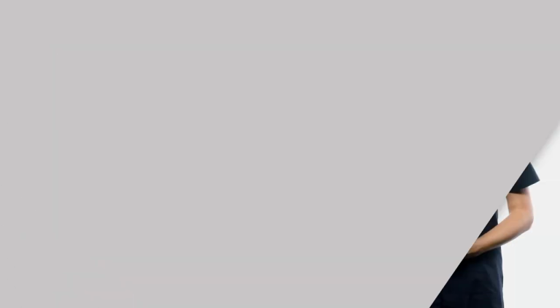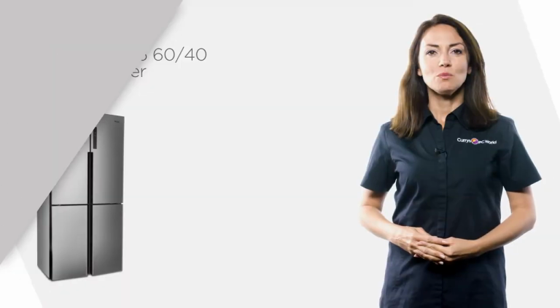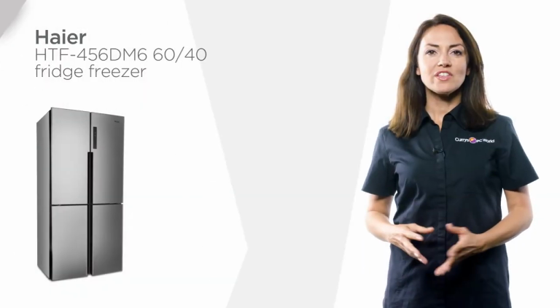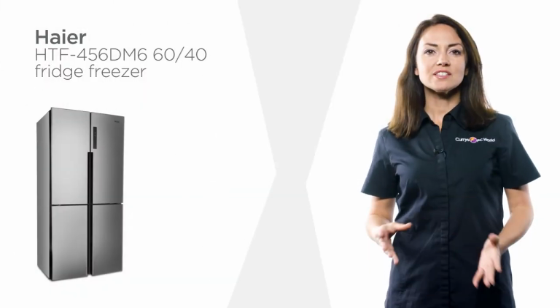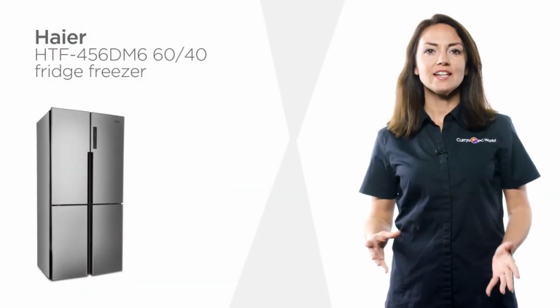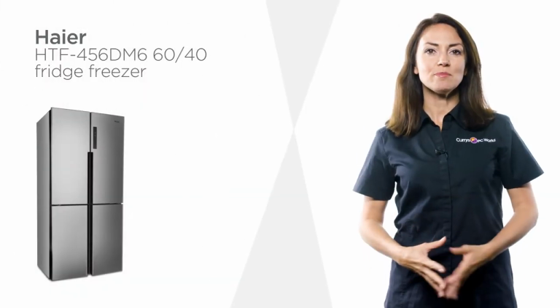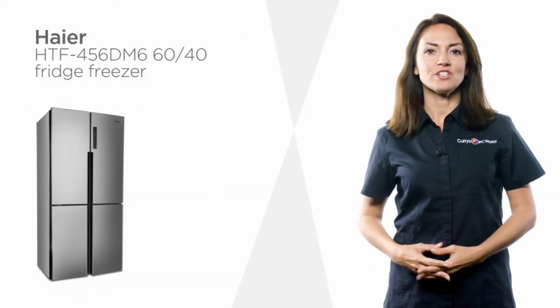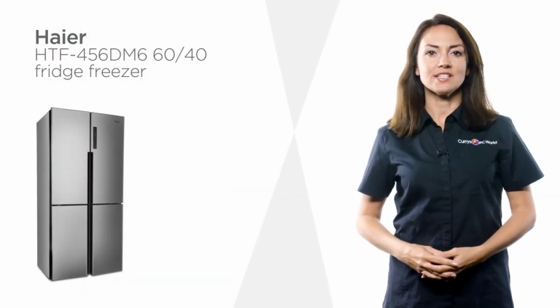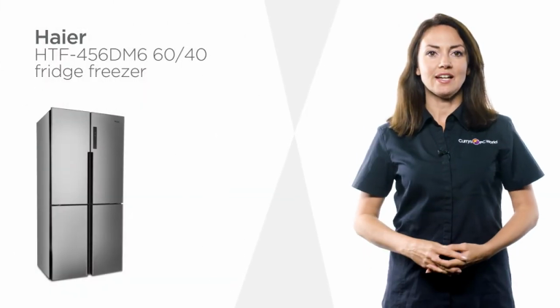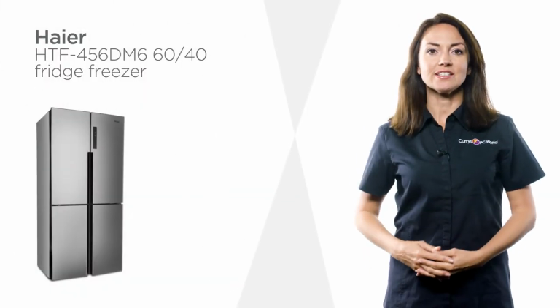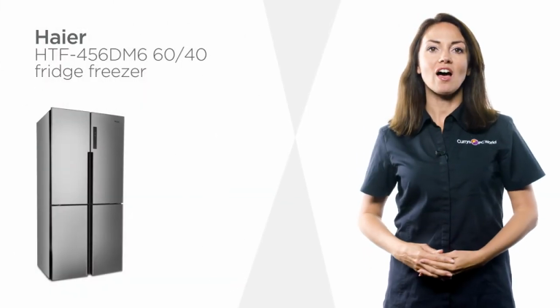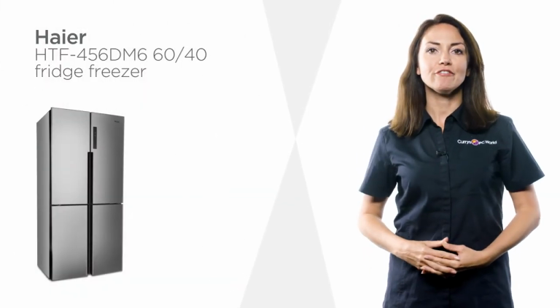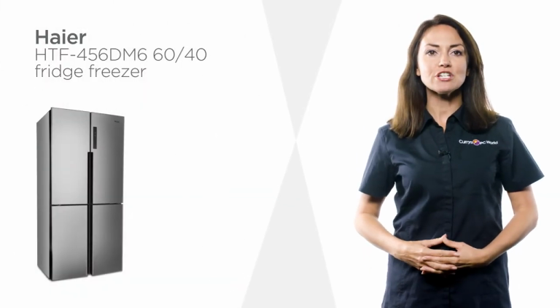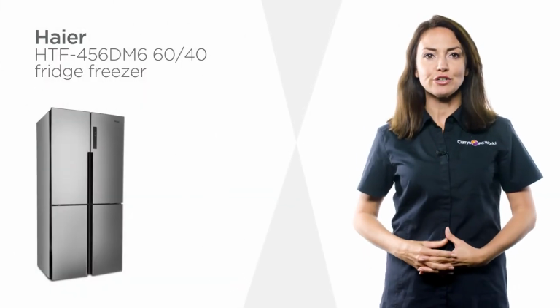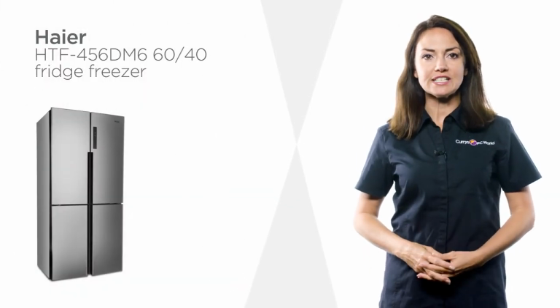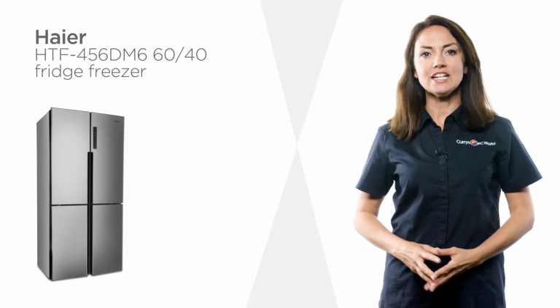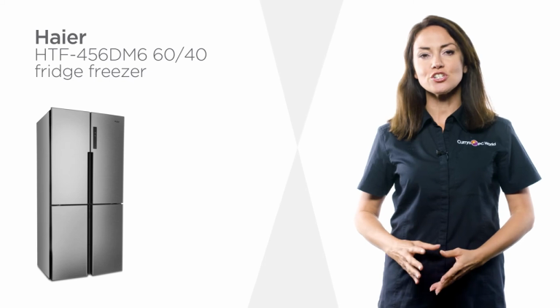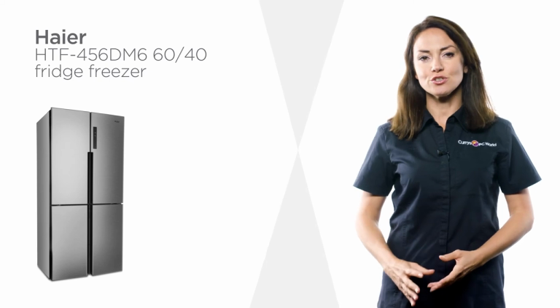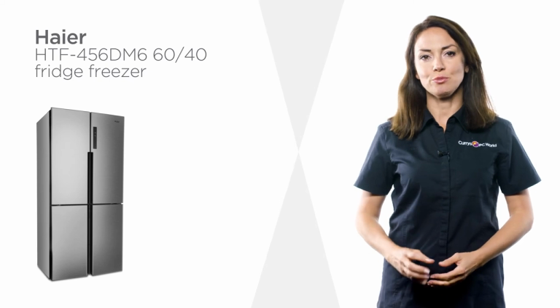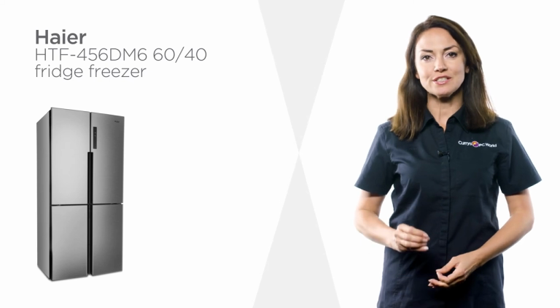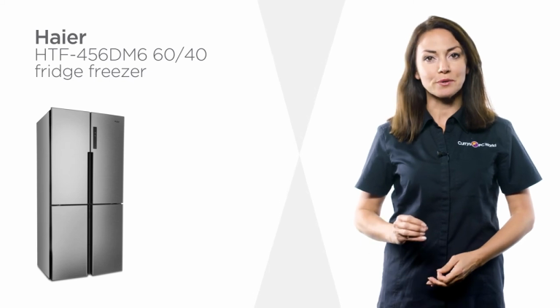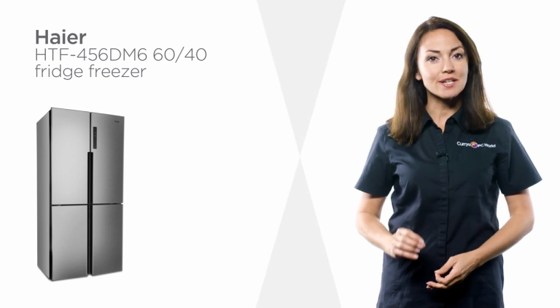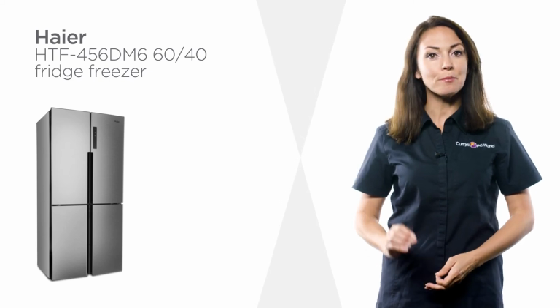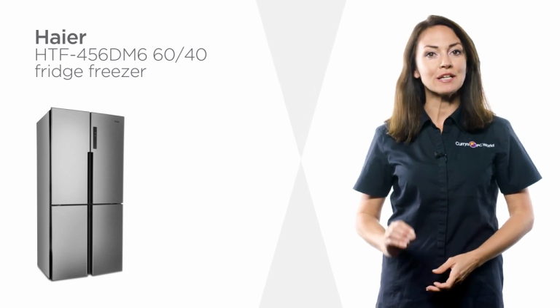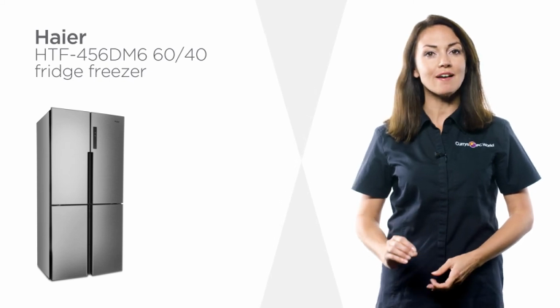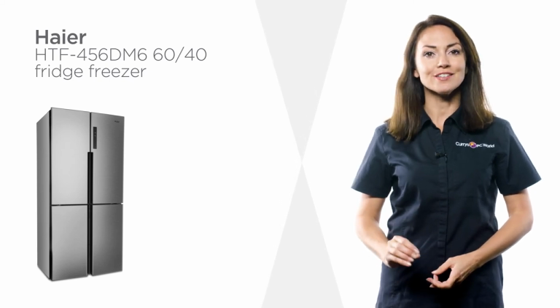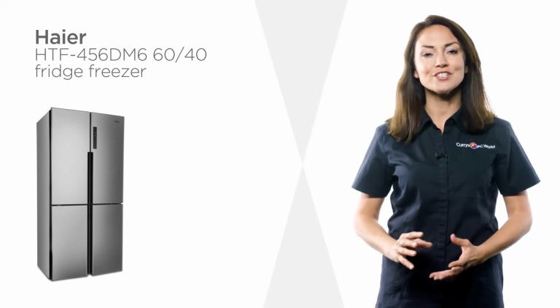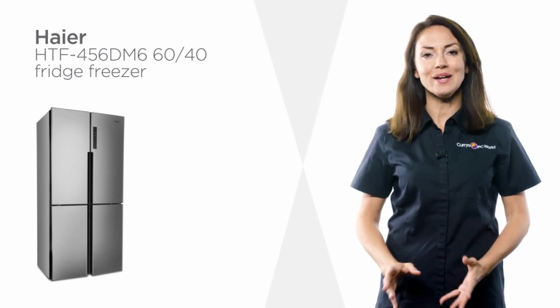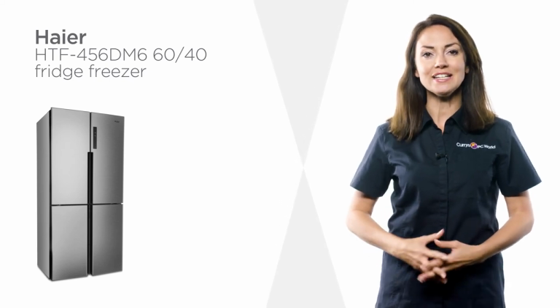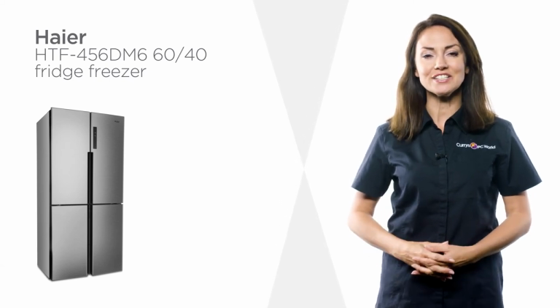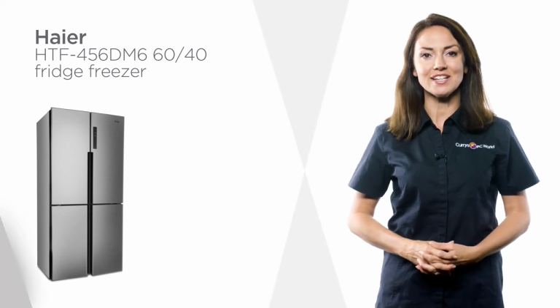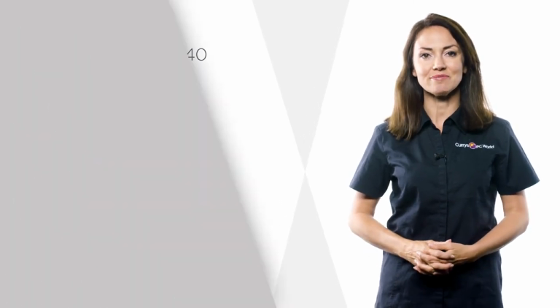With its sleek modern design, this Haier fridge freezer is sure to bring some contemporary class to any kitchen.